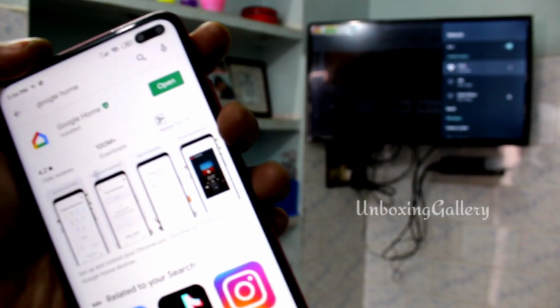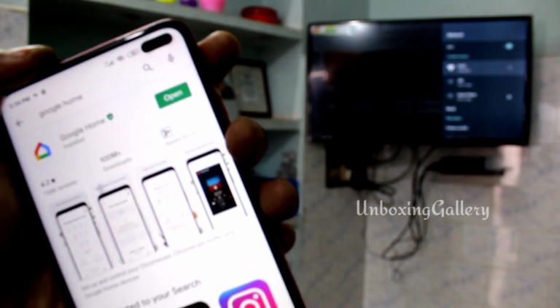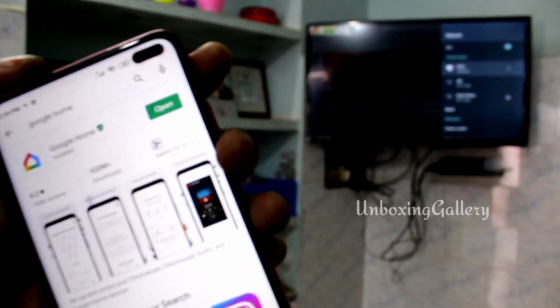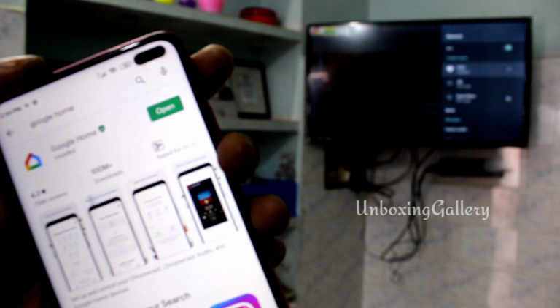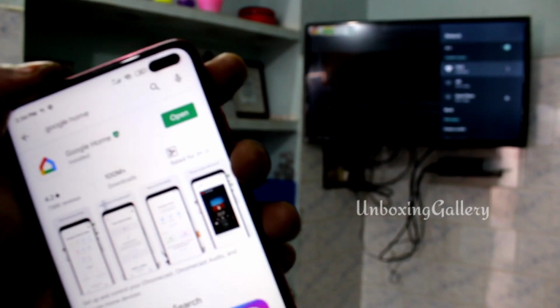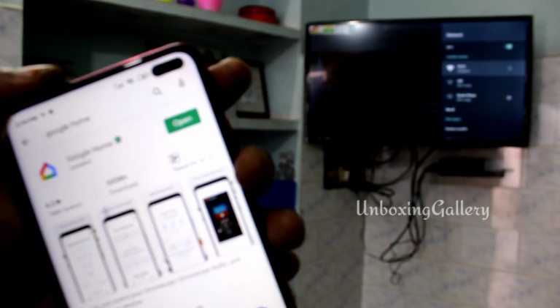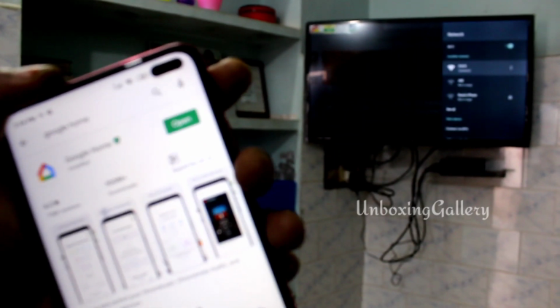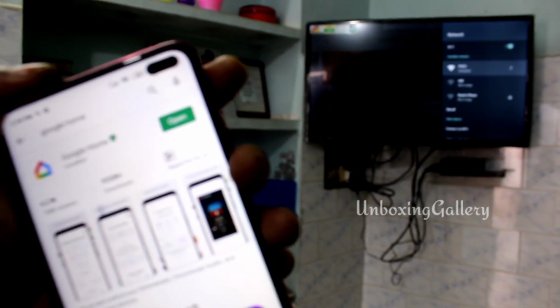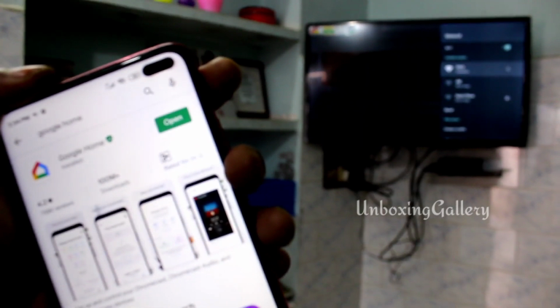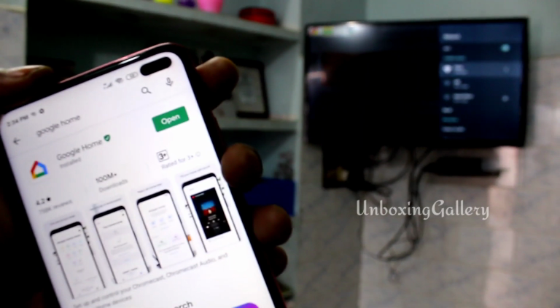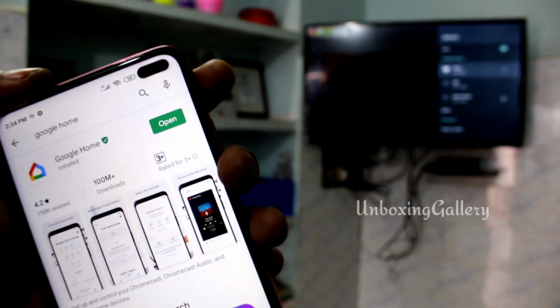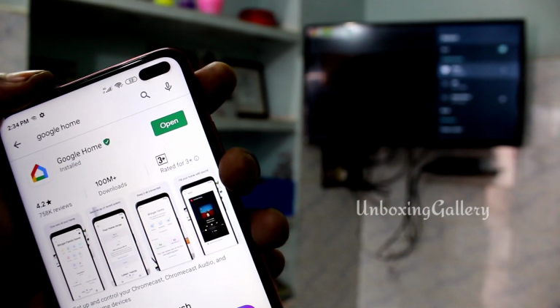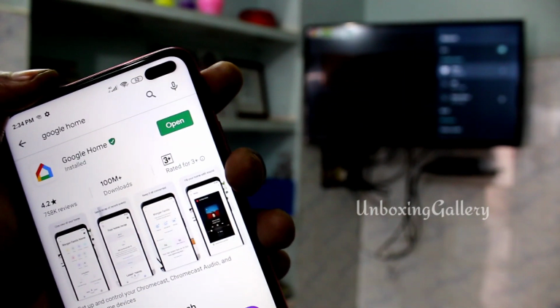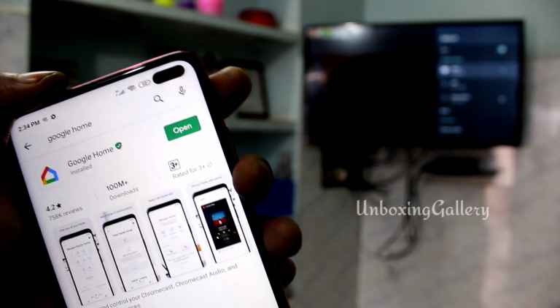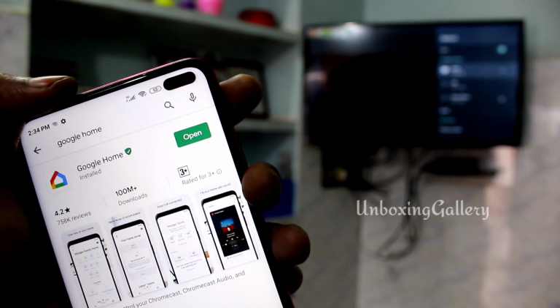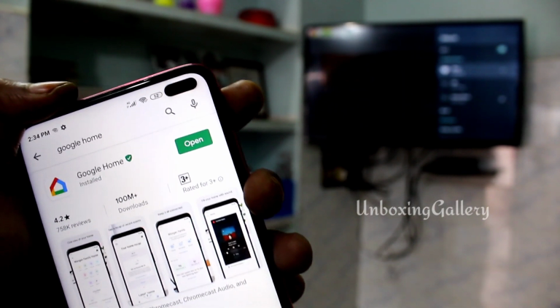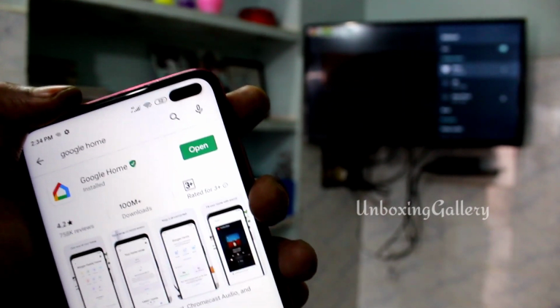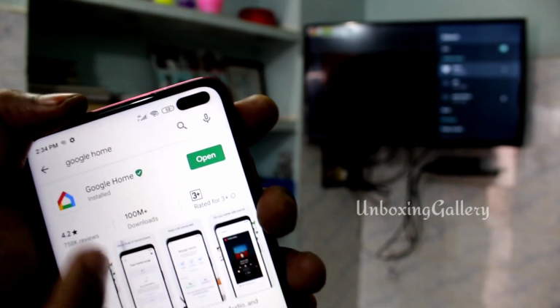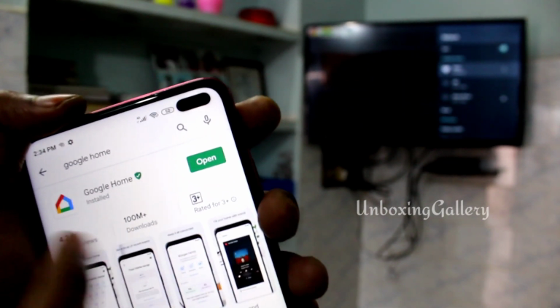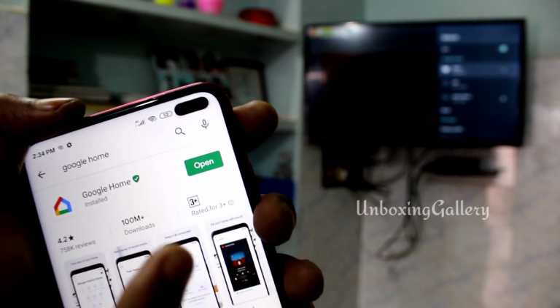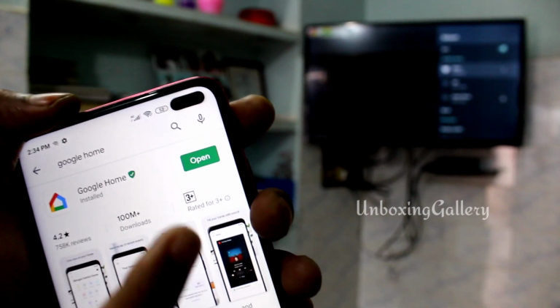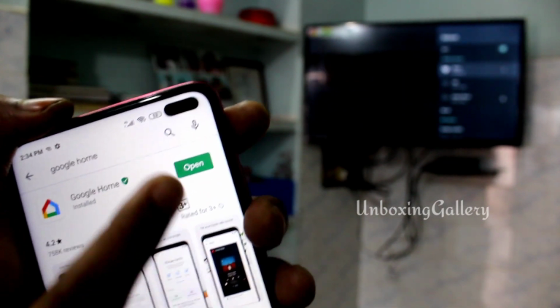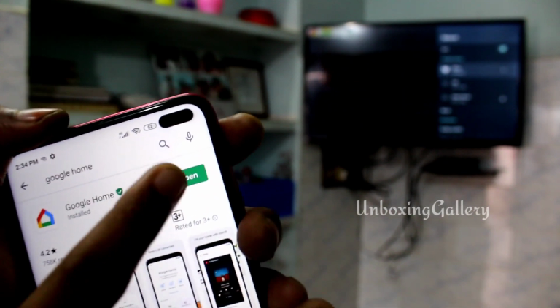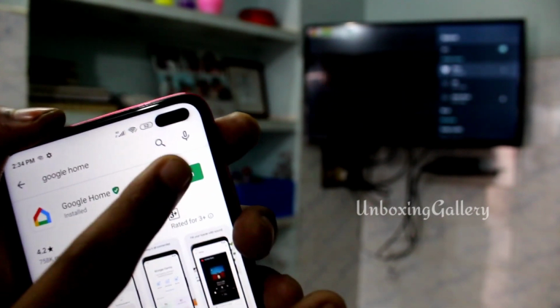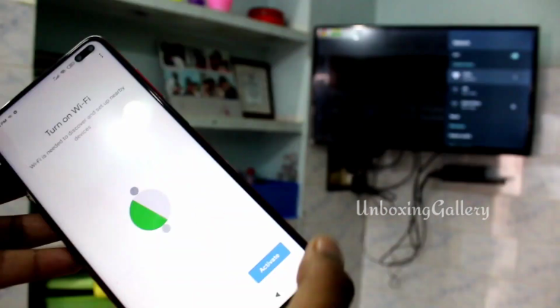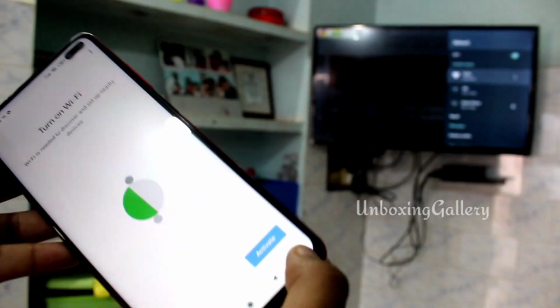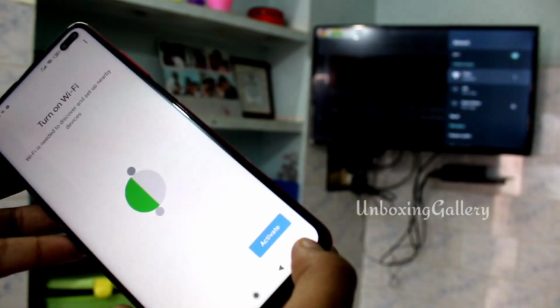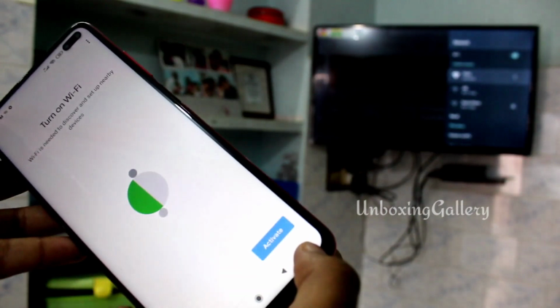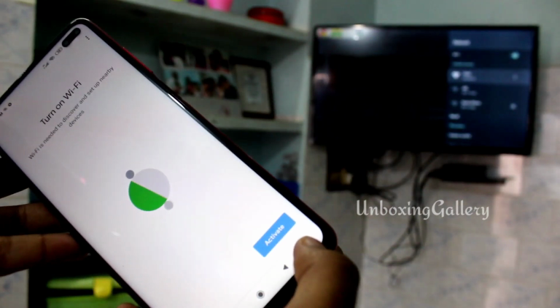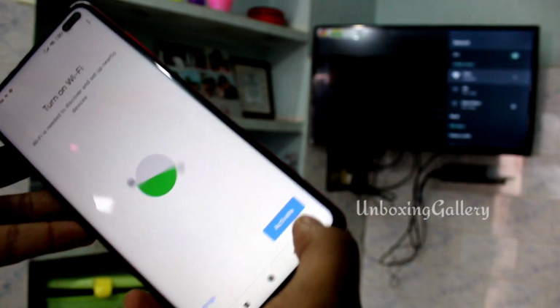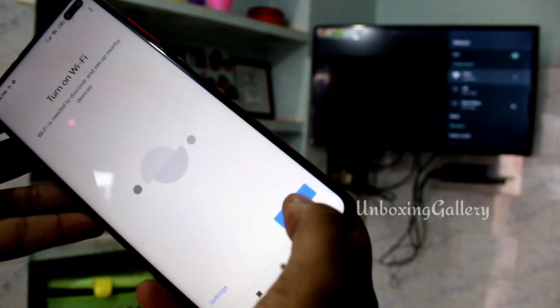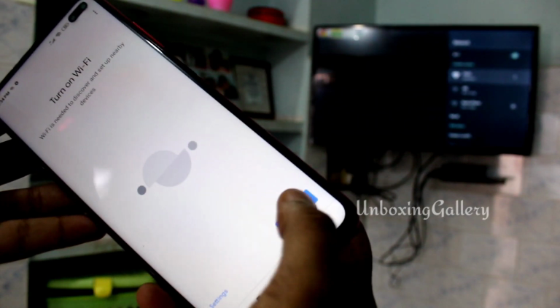Next, go to the phone and open the Play Store and install the Google Home app. I already installed it, so I'll open the Google Home app, then click Activate.